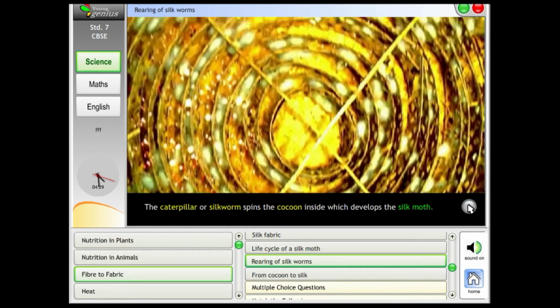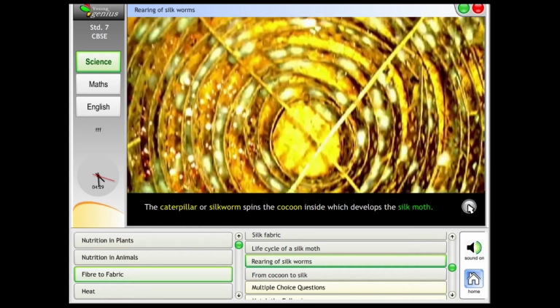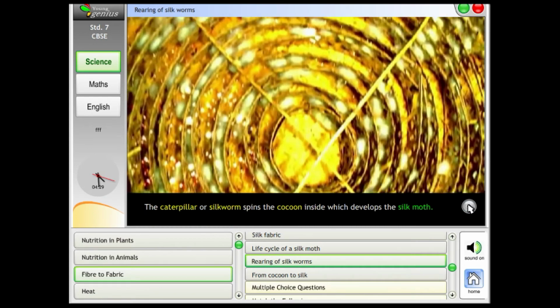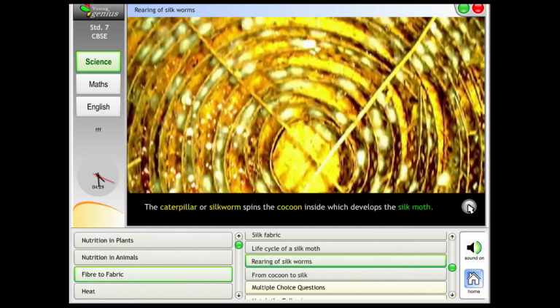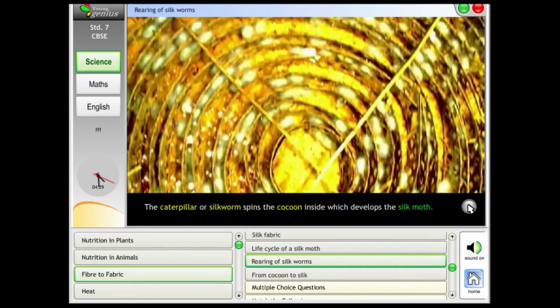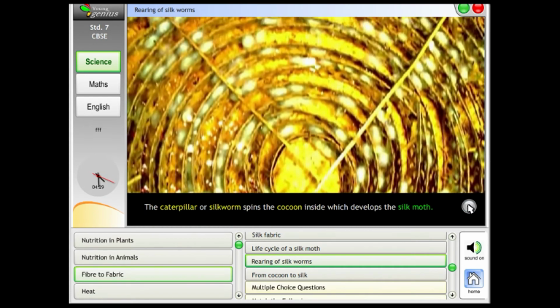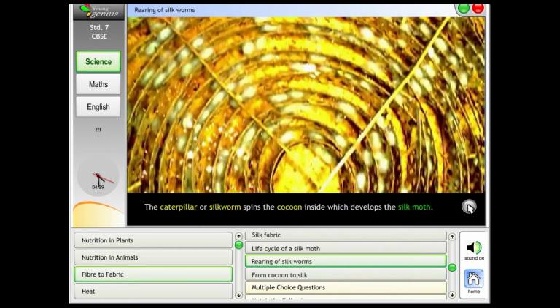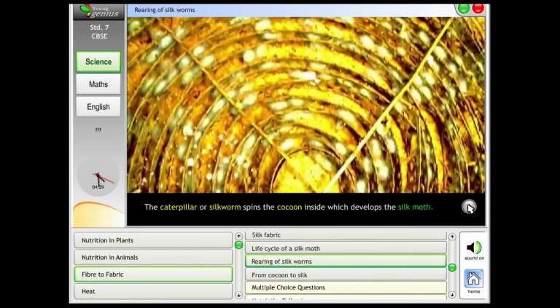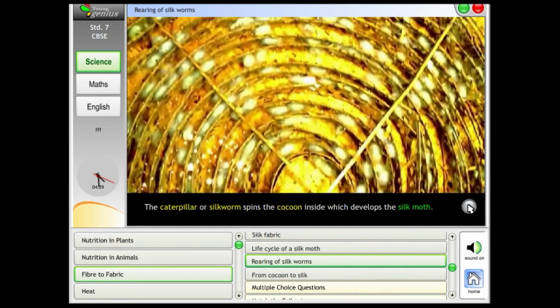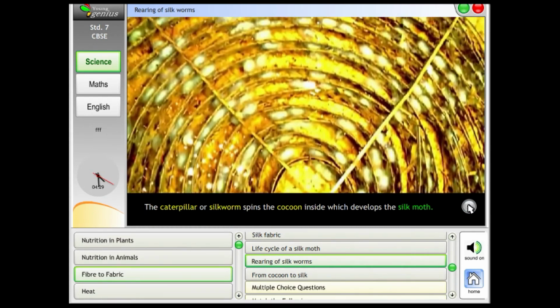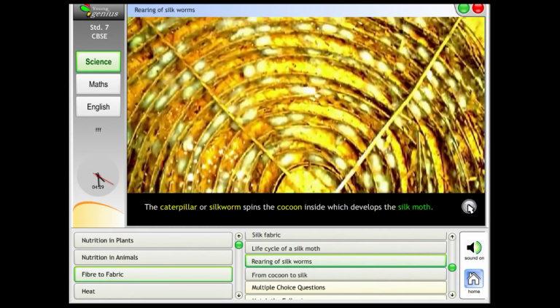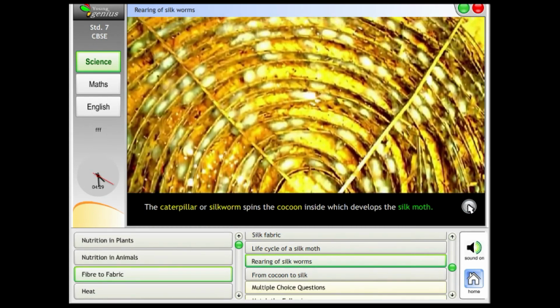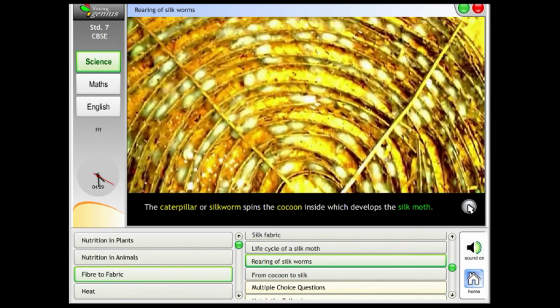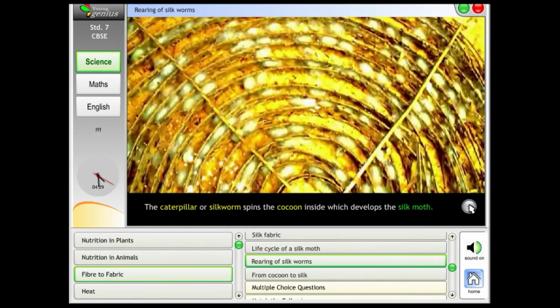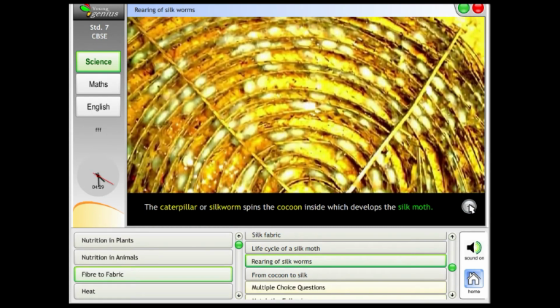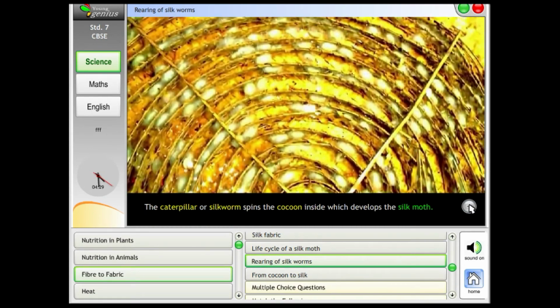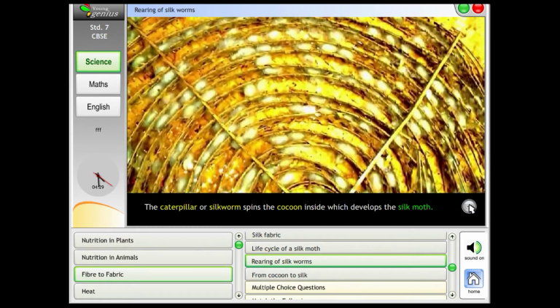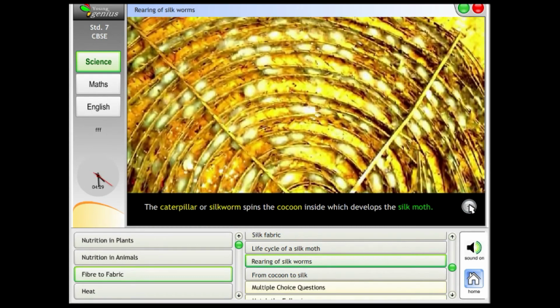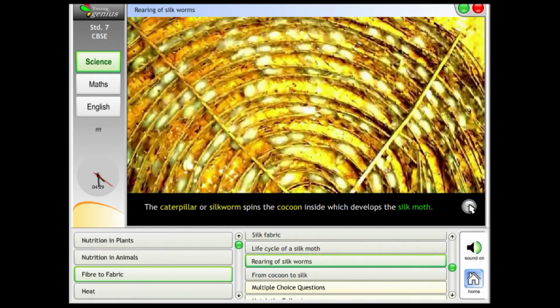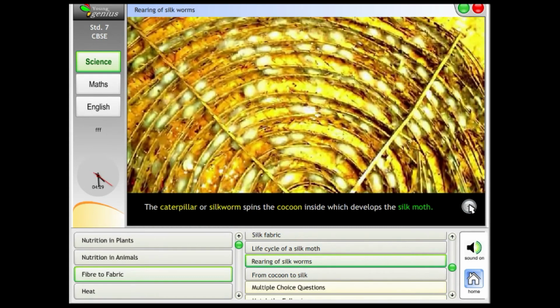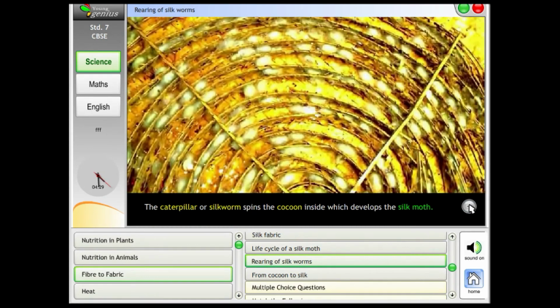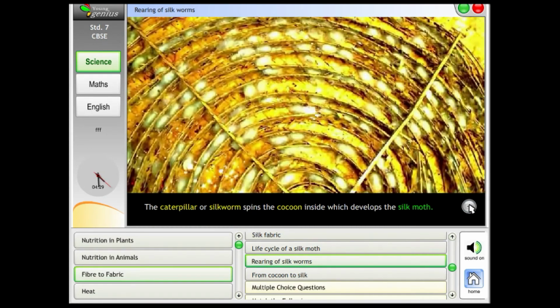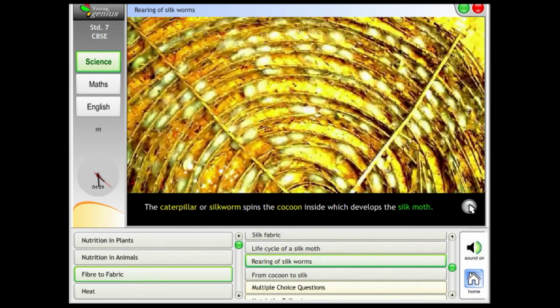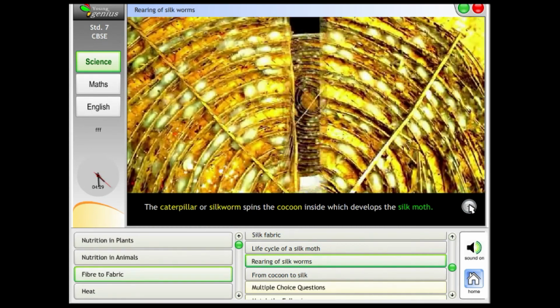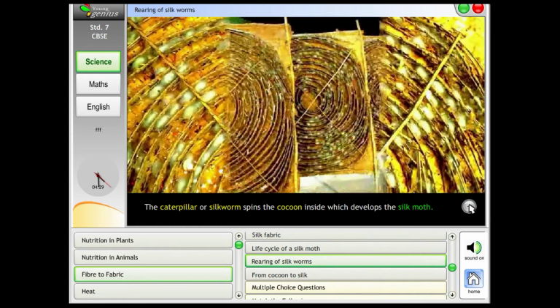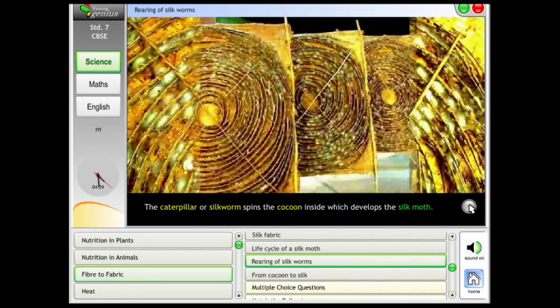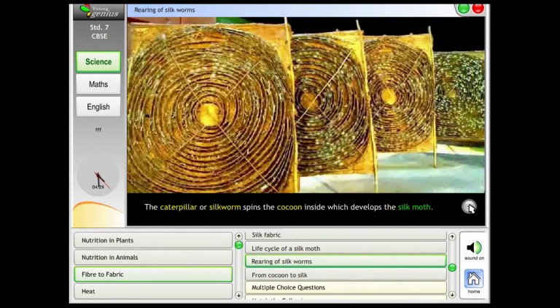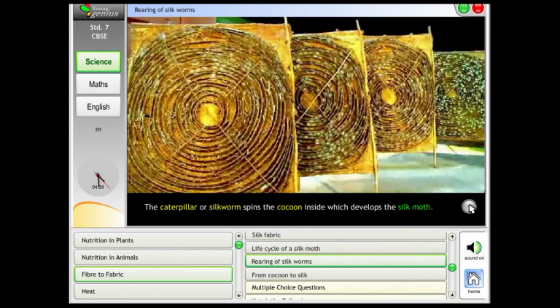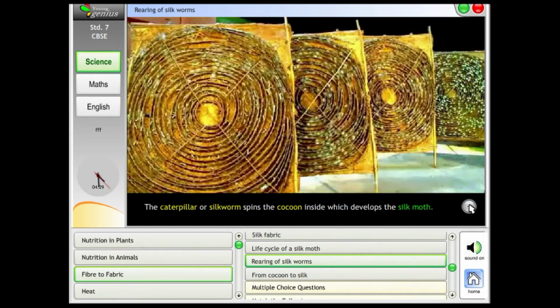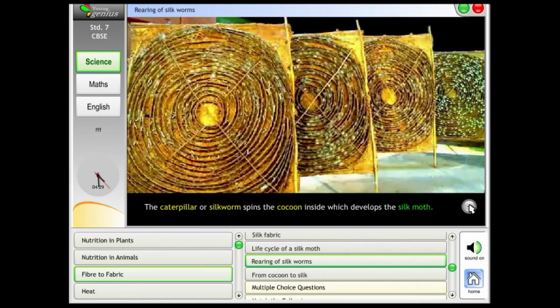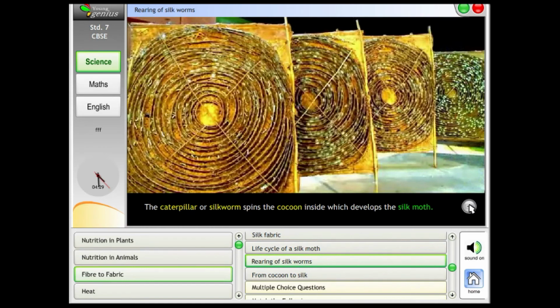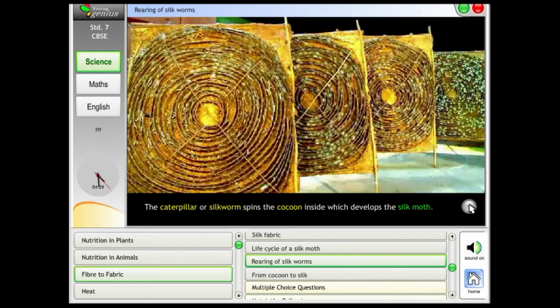The caterpillar, or silkworm, spins the cocoon inside which develops the silk moth.